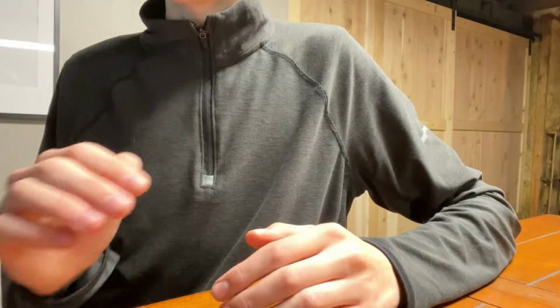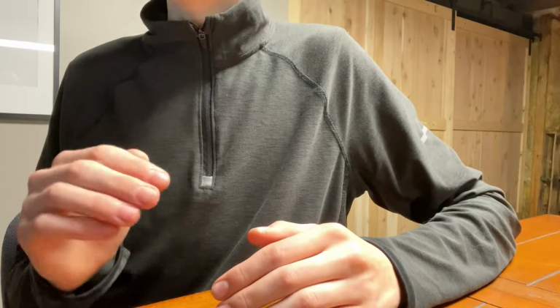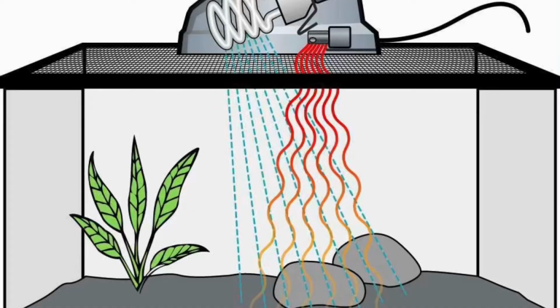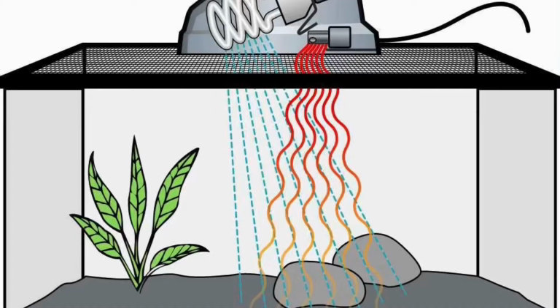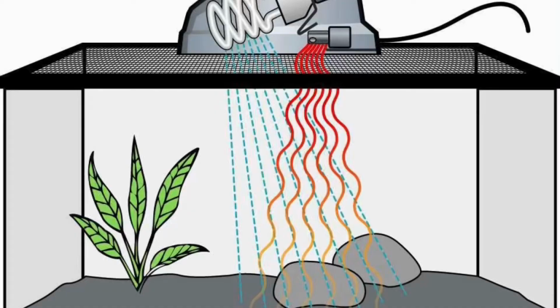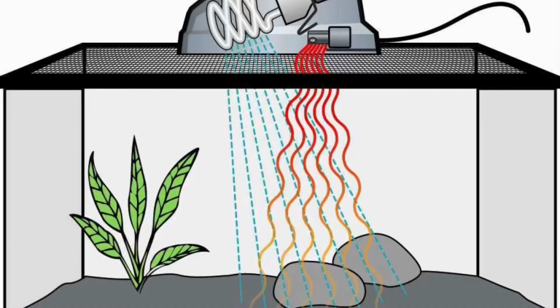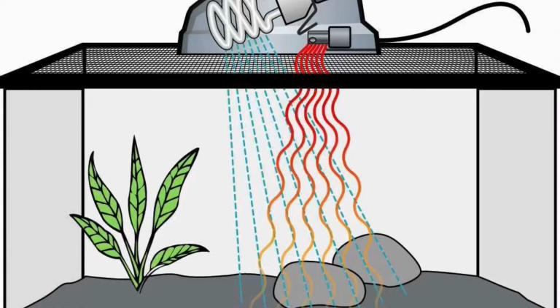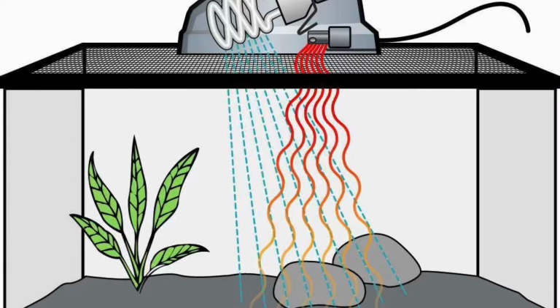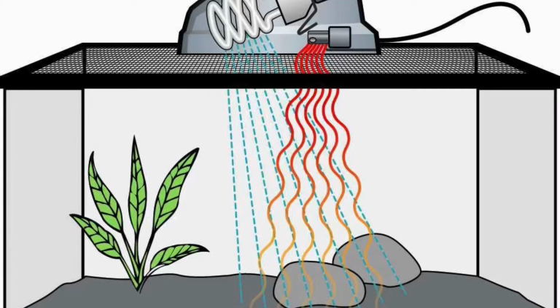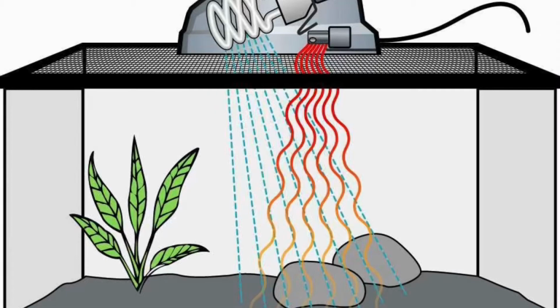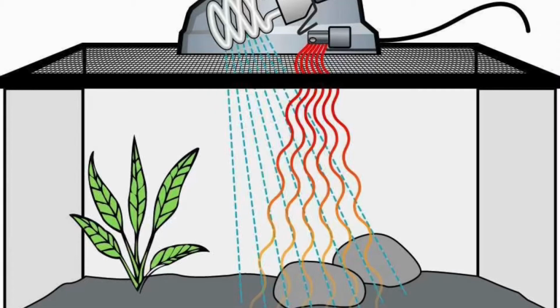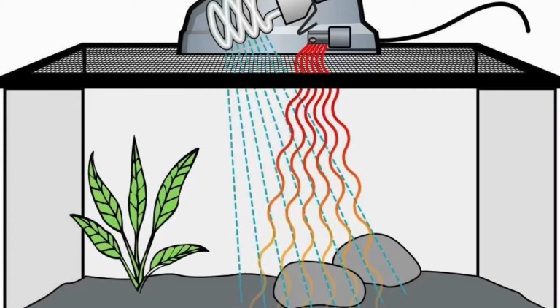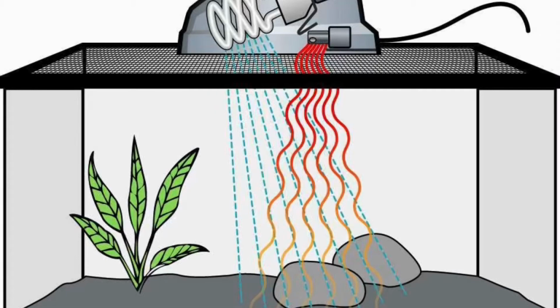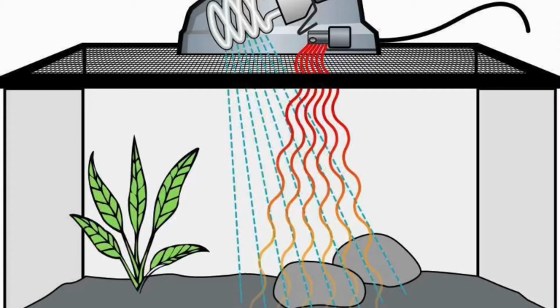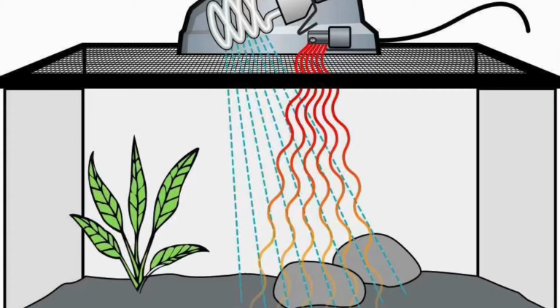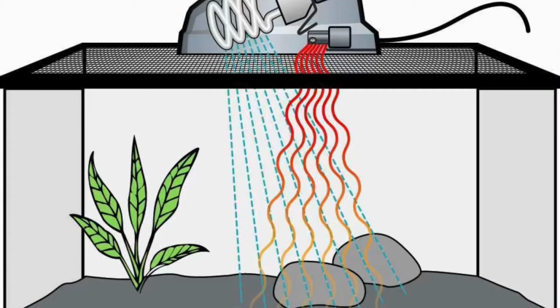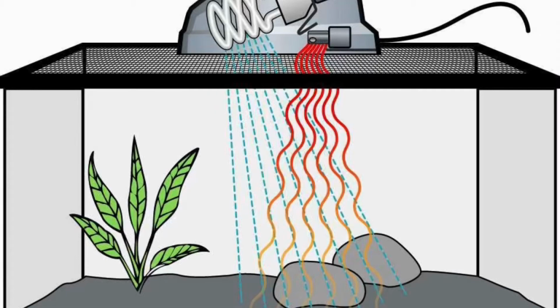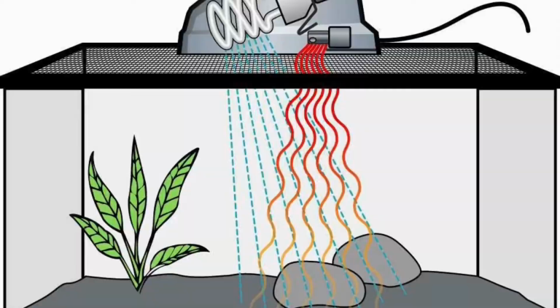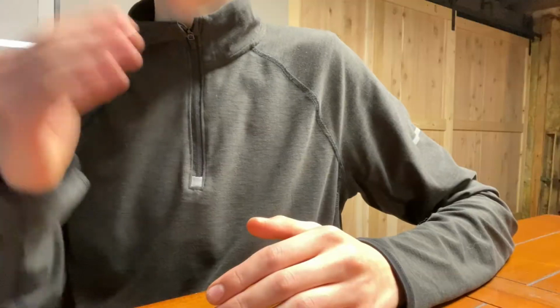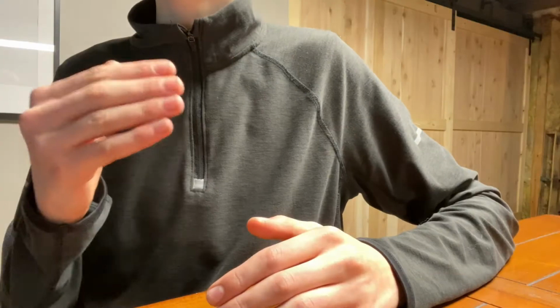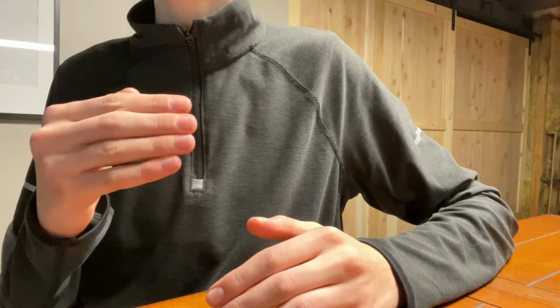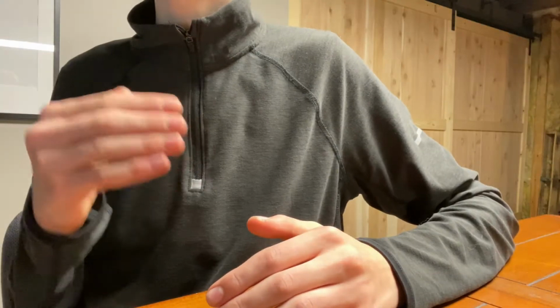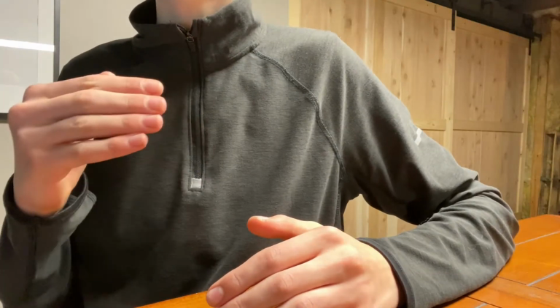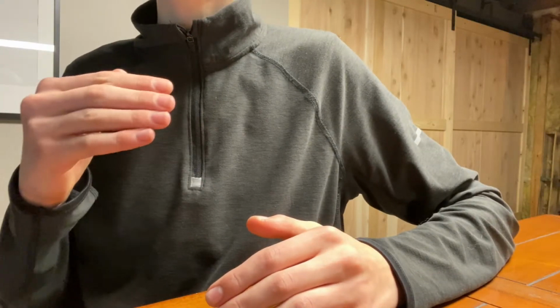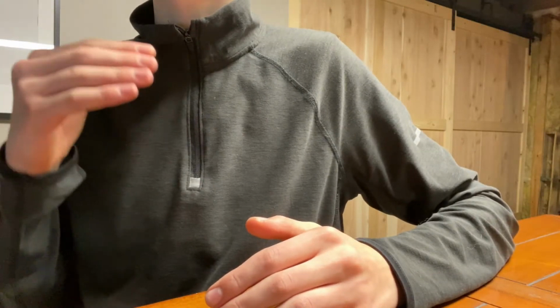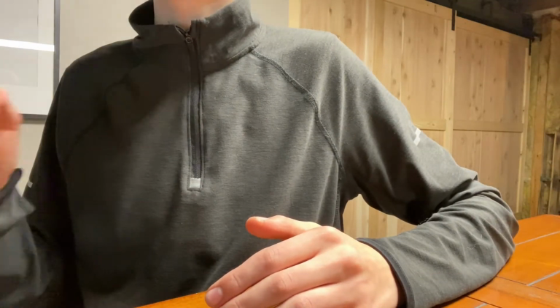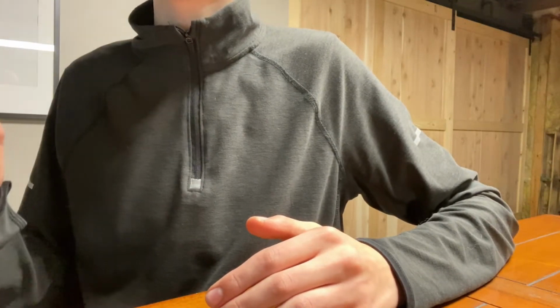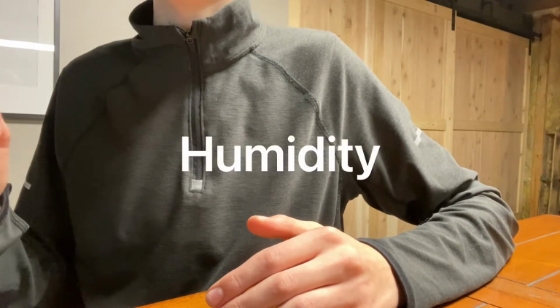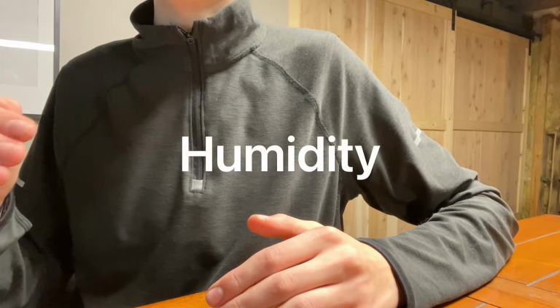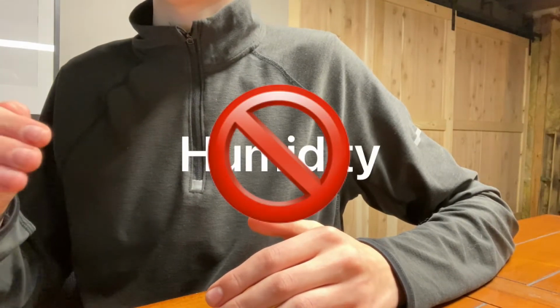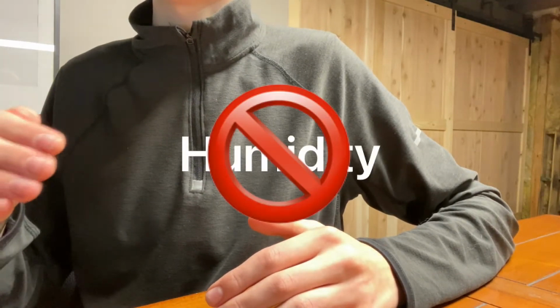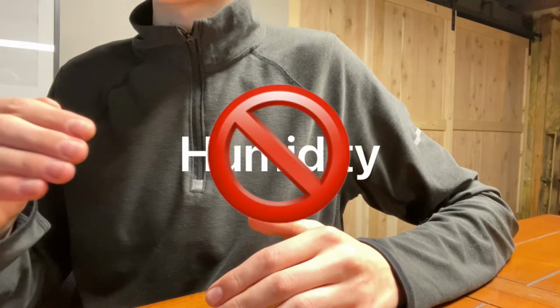Heating lamps are also an option as a heat source for your hermit crabs. However, they can easily reduce the humidity in your tank.